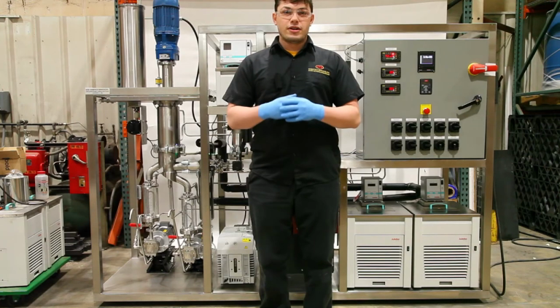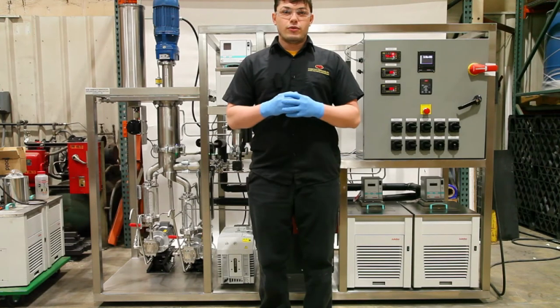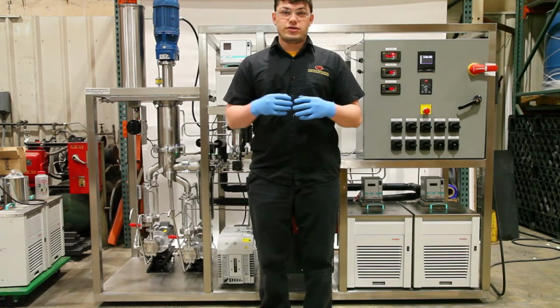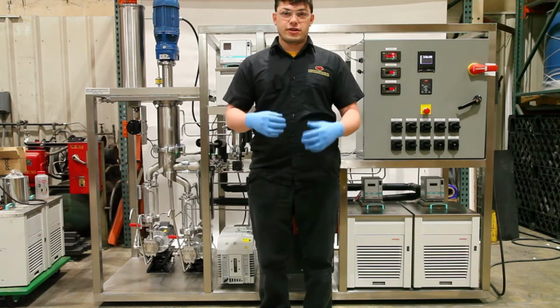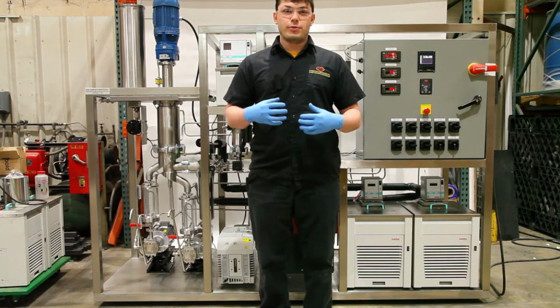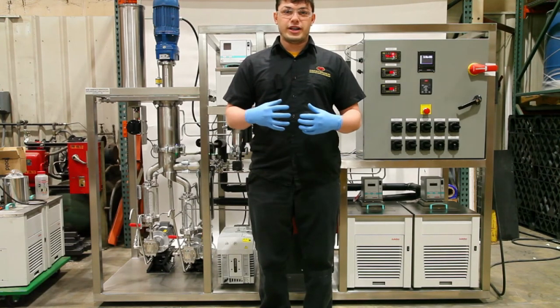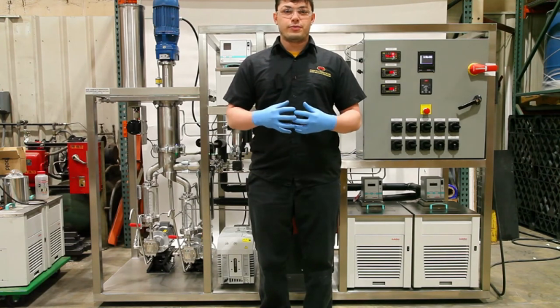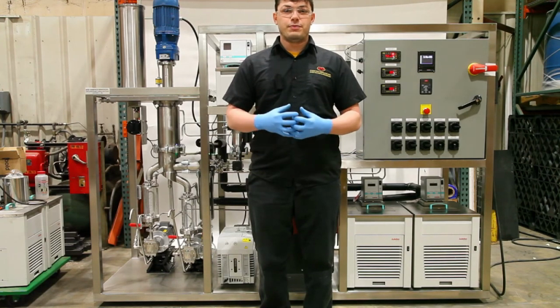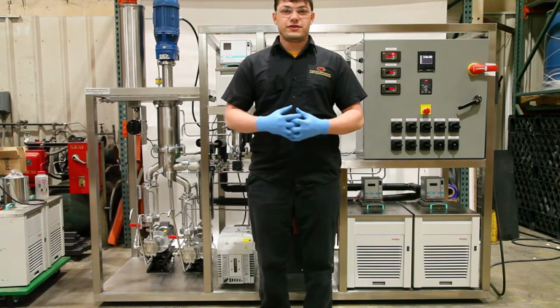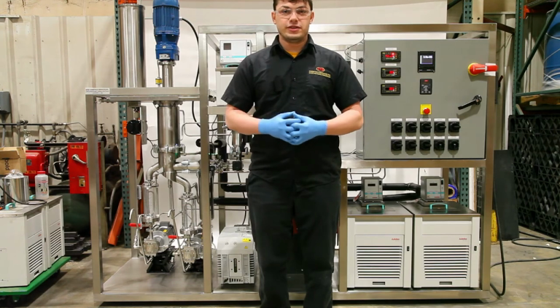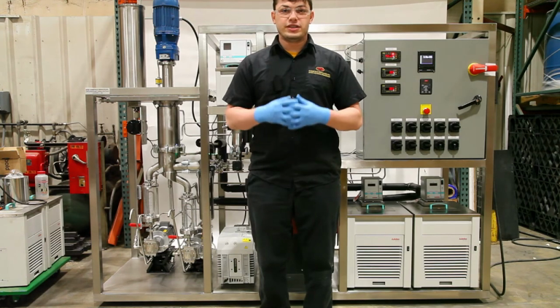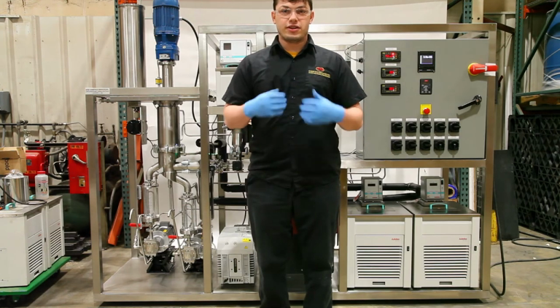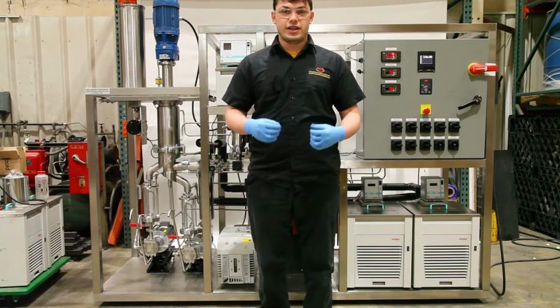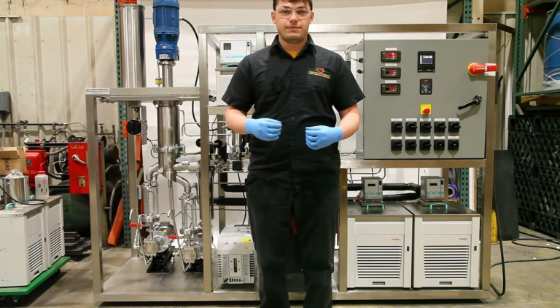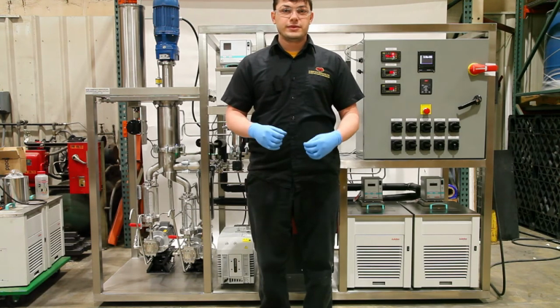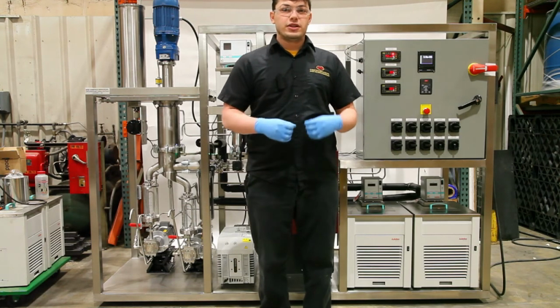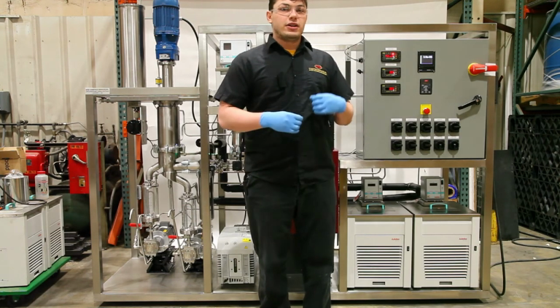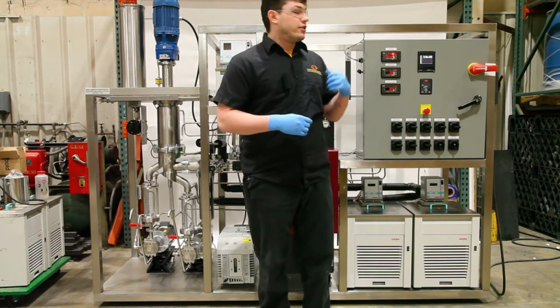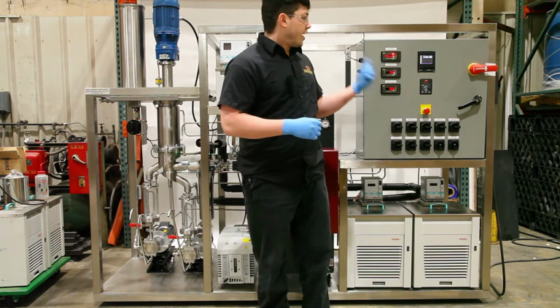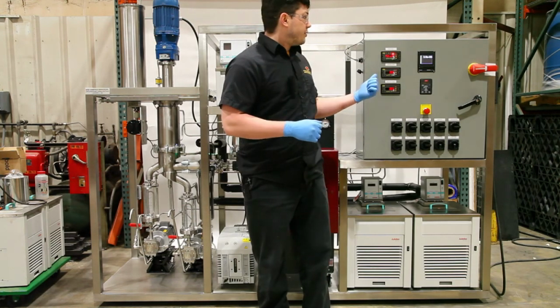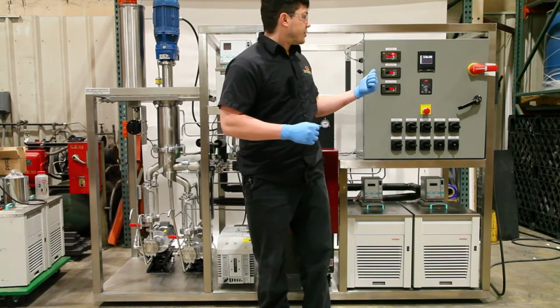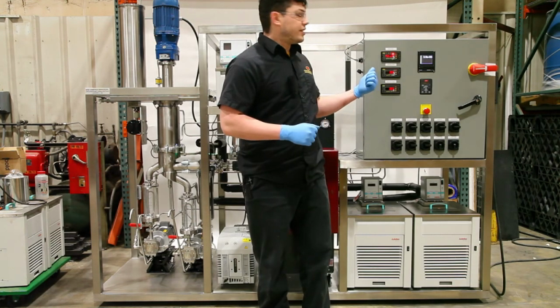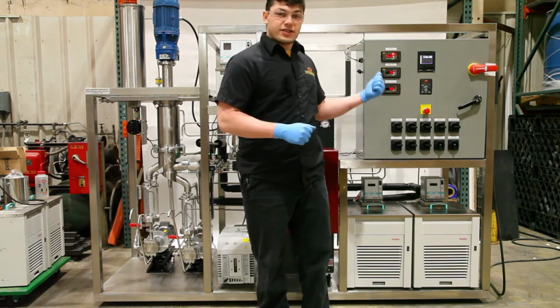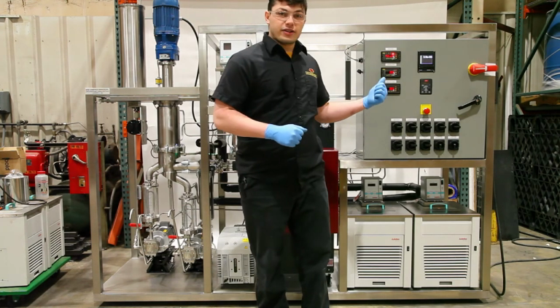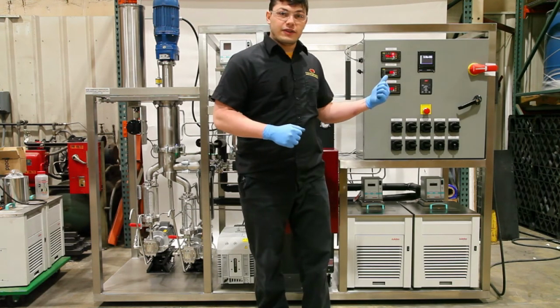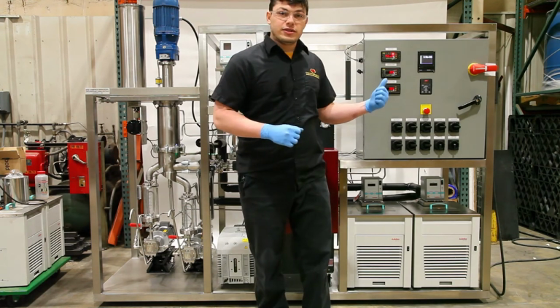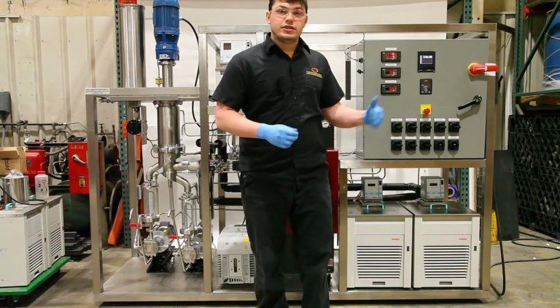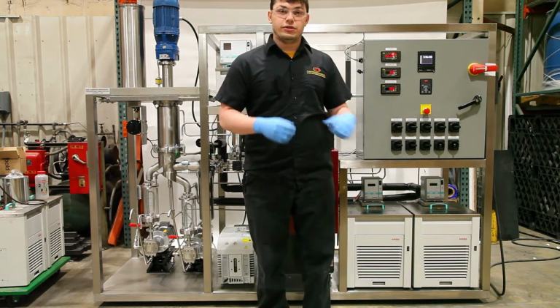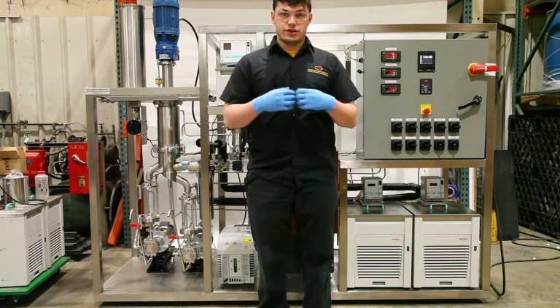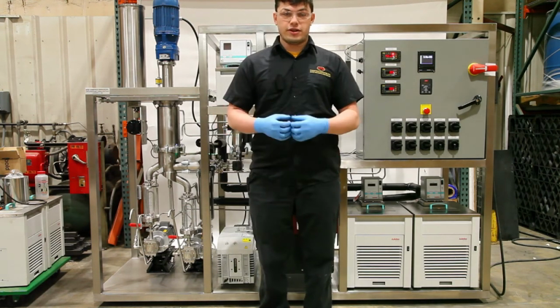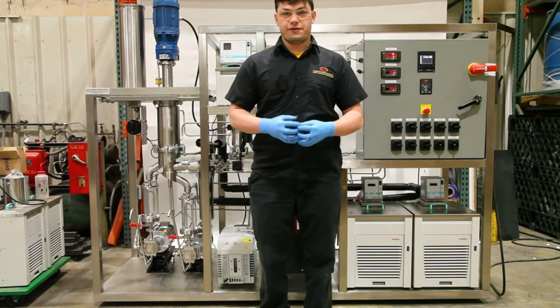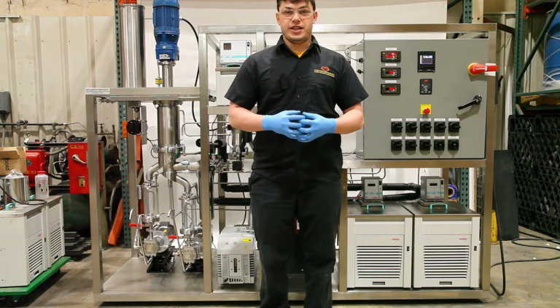Once your turbo molecular pump is fully started up and your vacuum is to the desired level, you can start your feed.